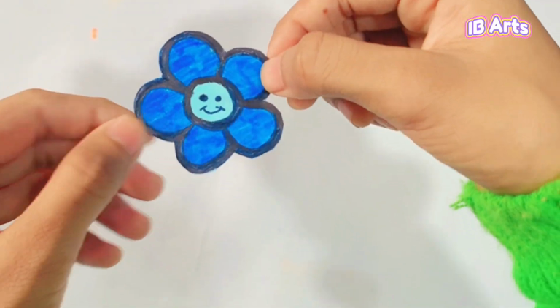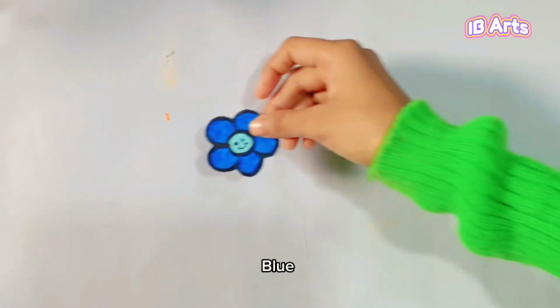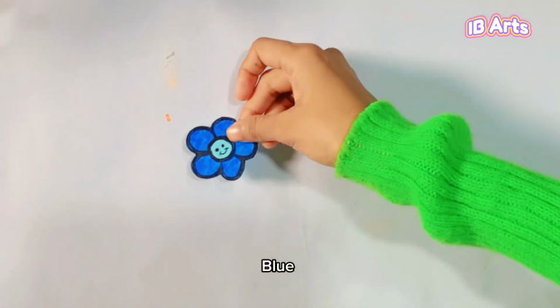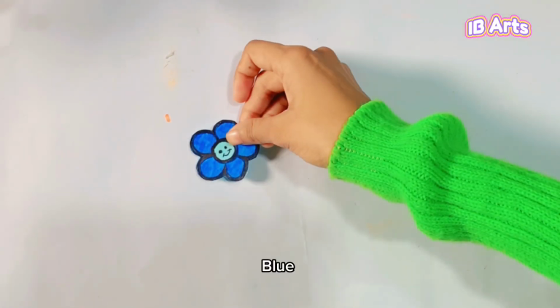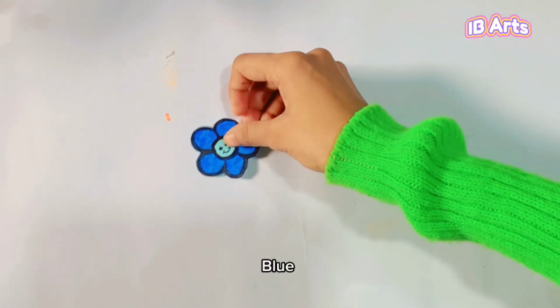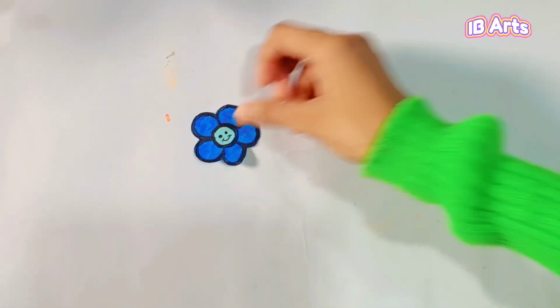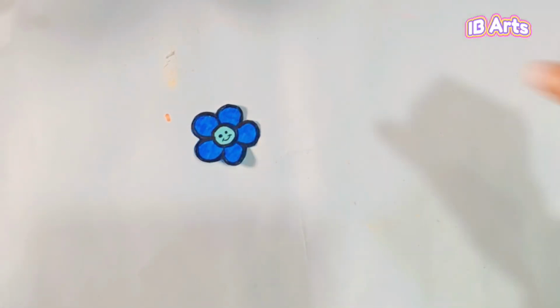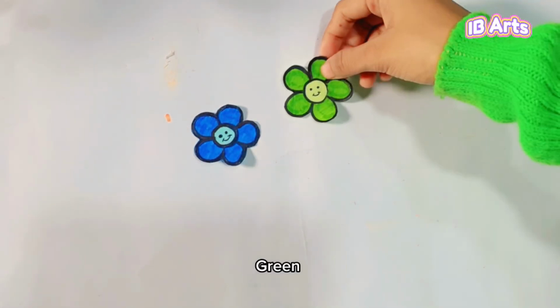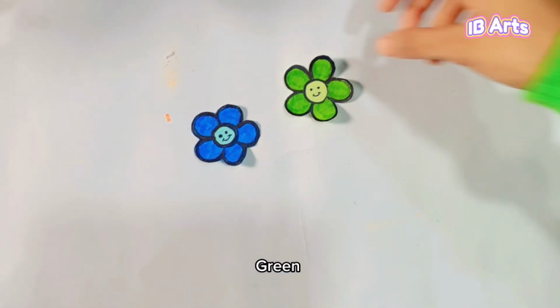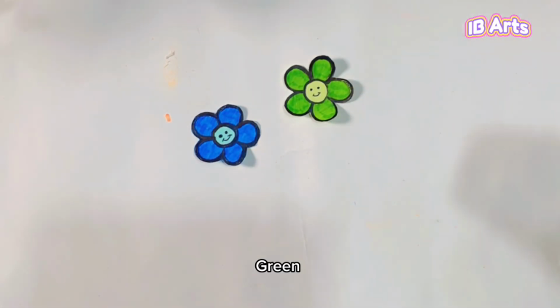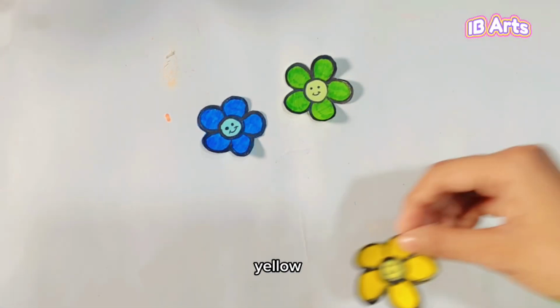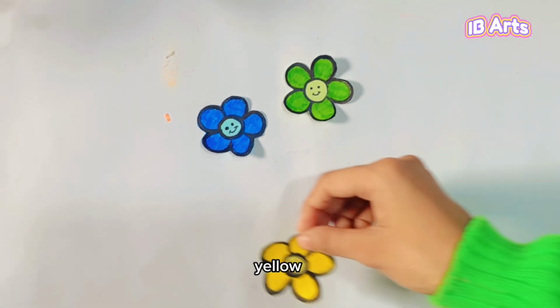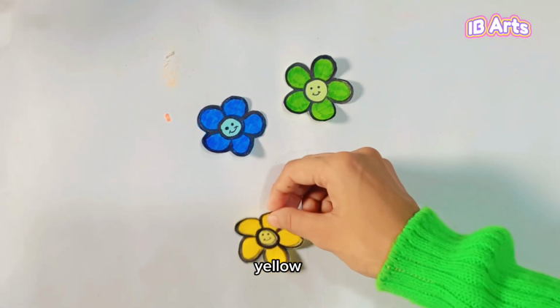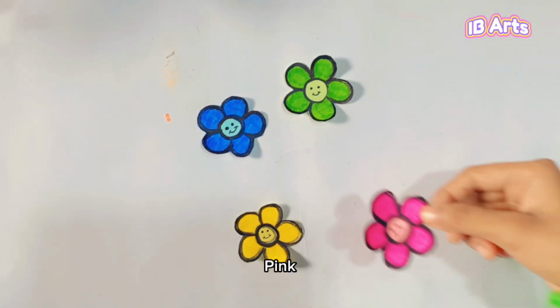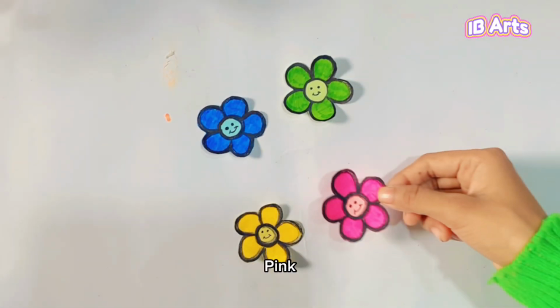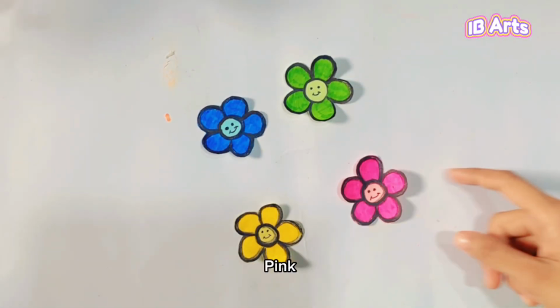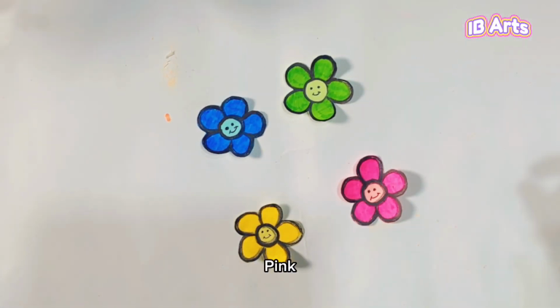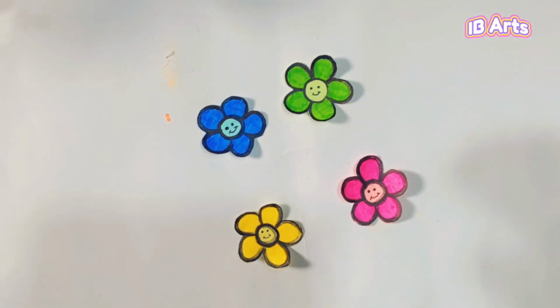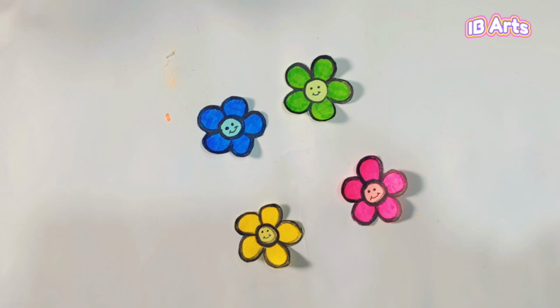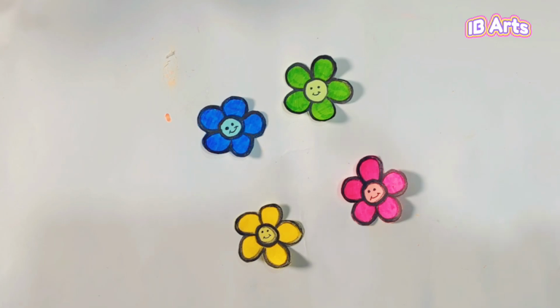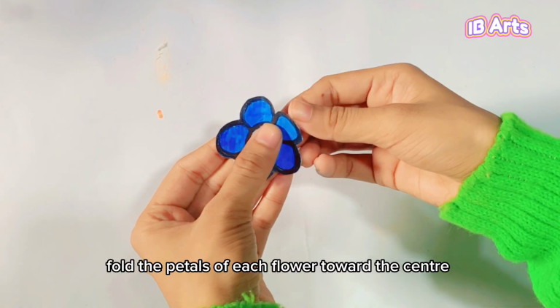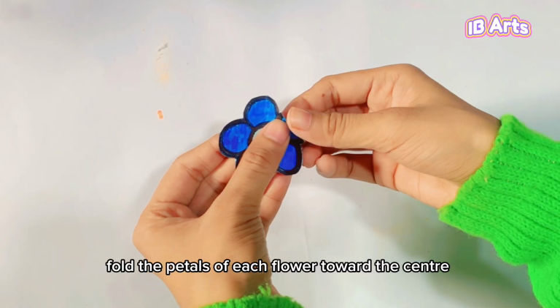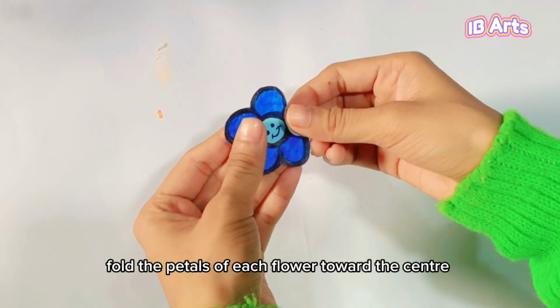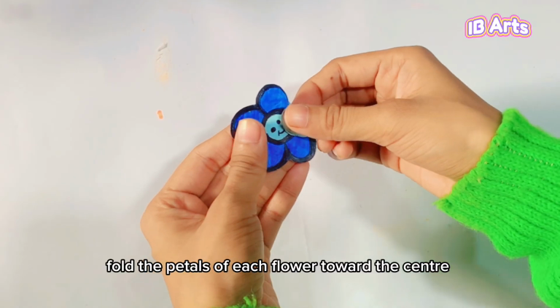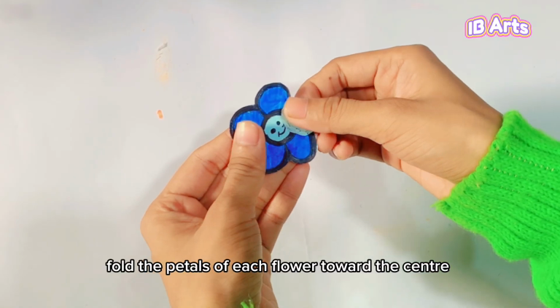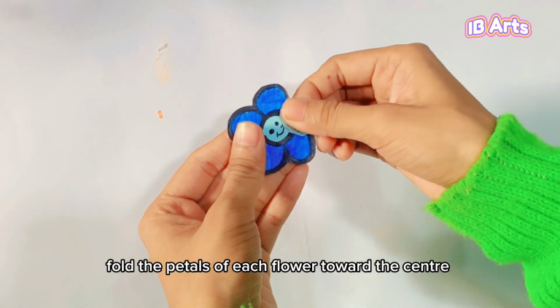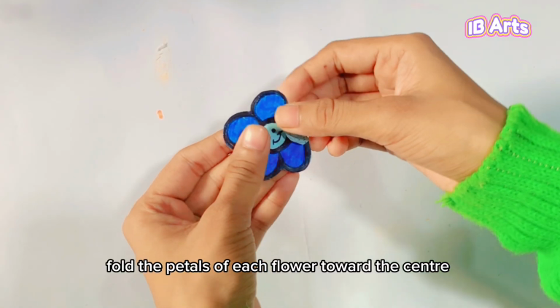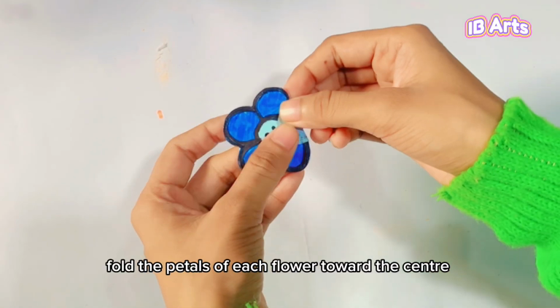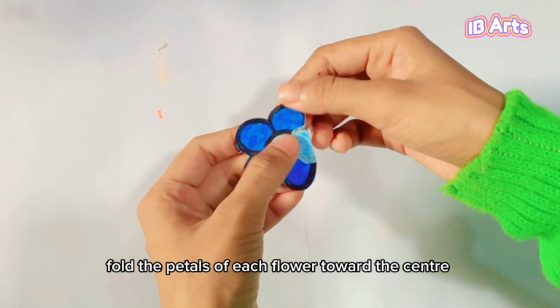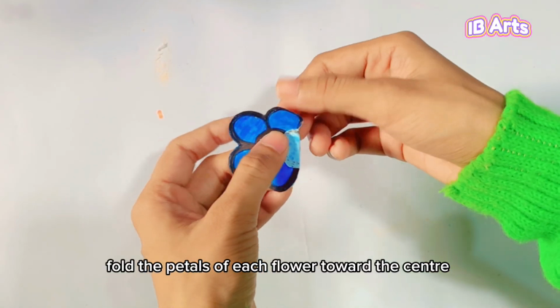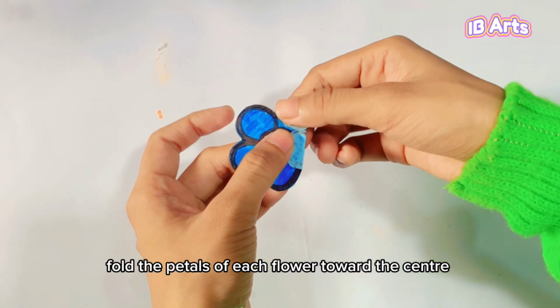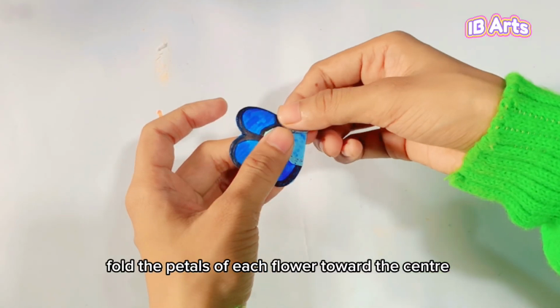Use colors like blue, green, yellow, and pink. Then fold the petals of each flower toward the center.